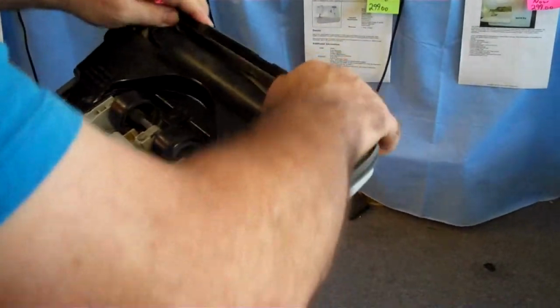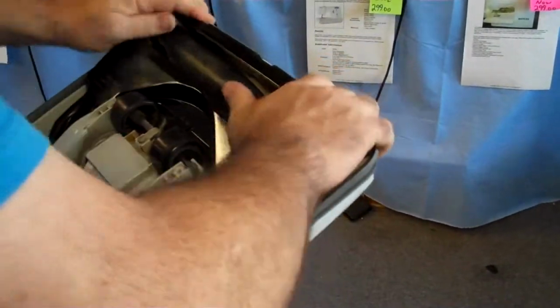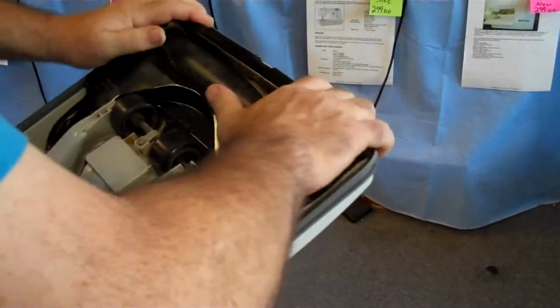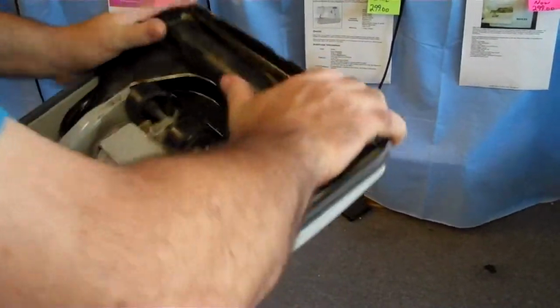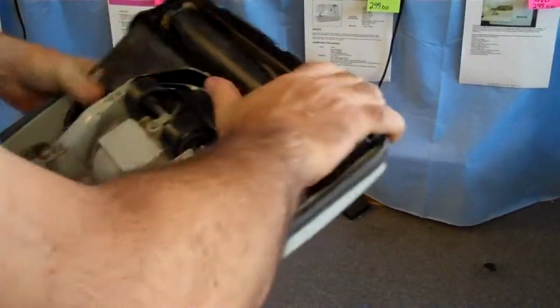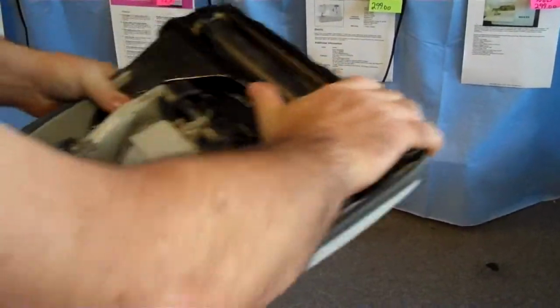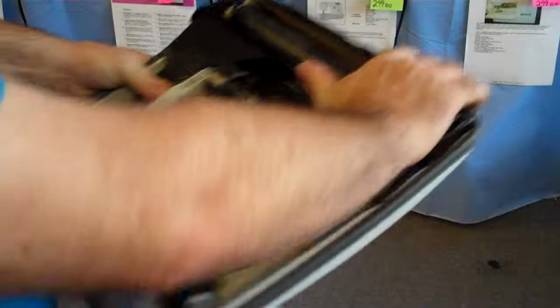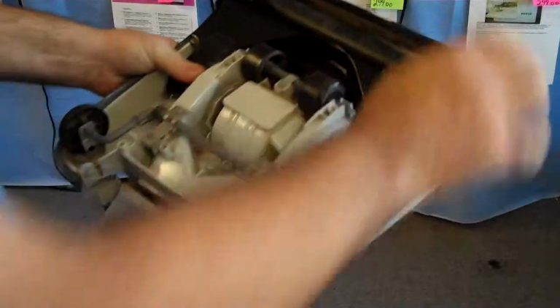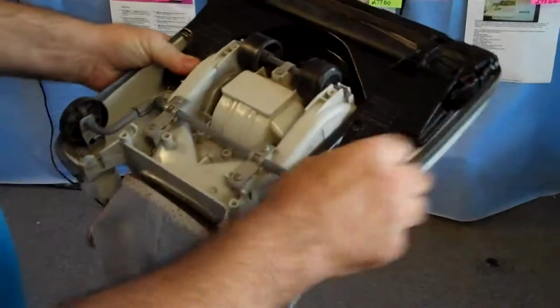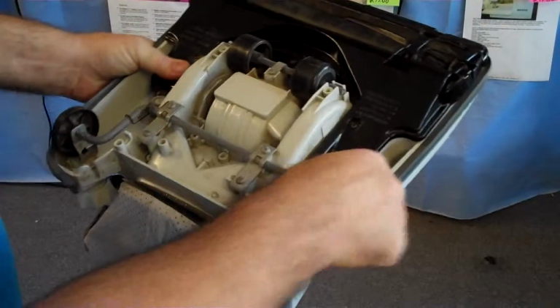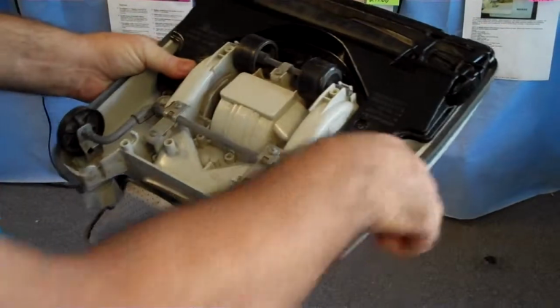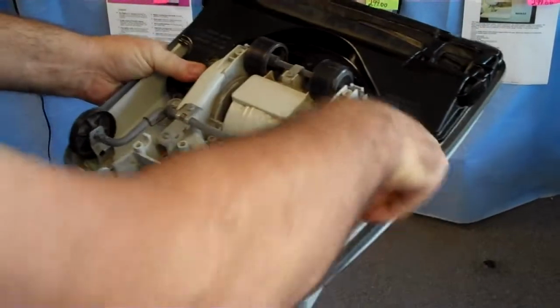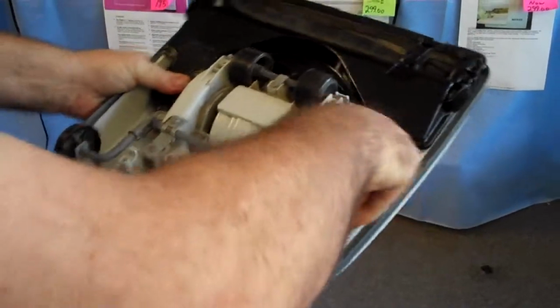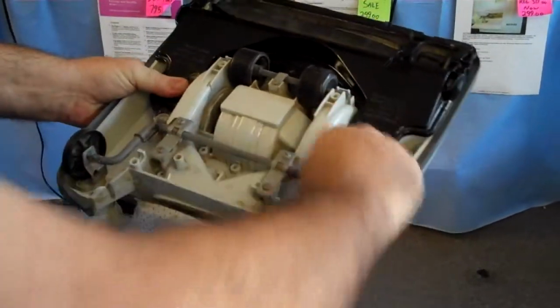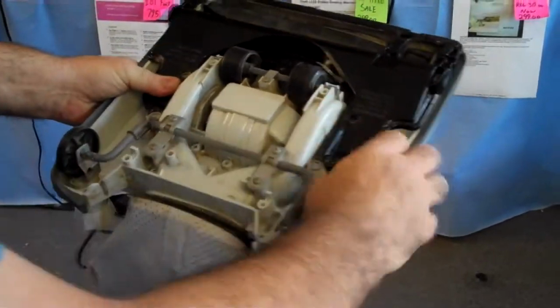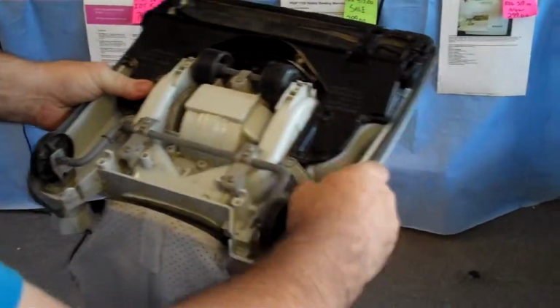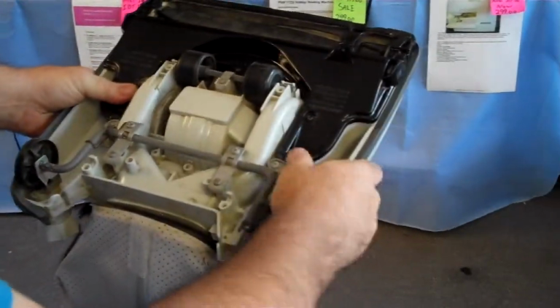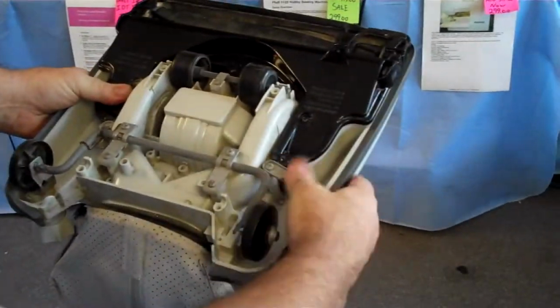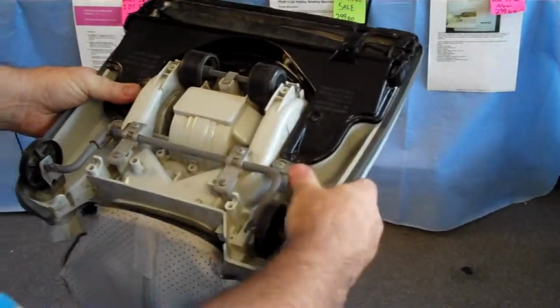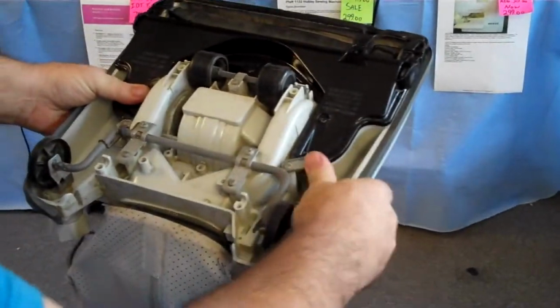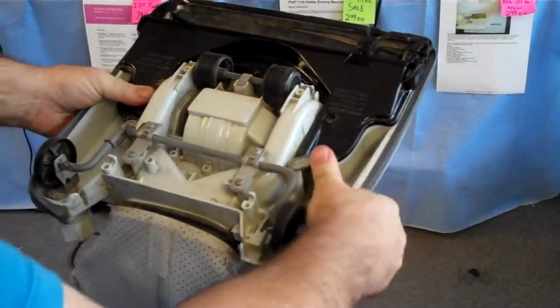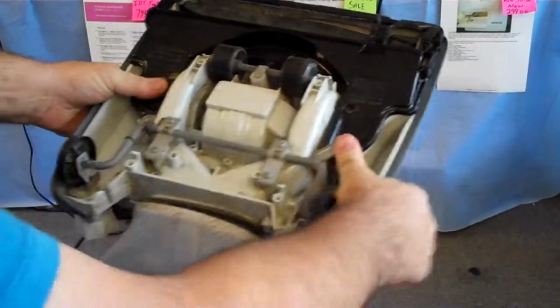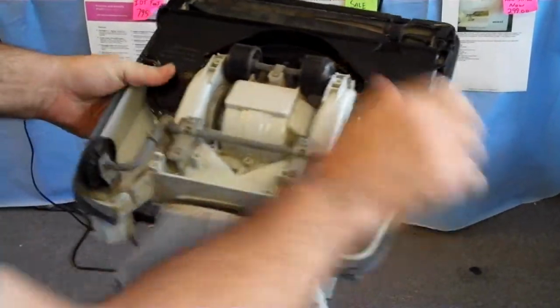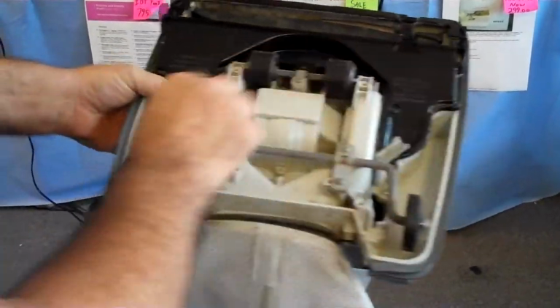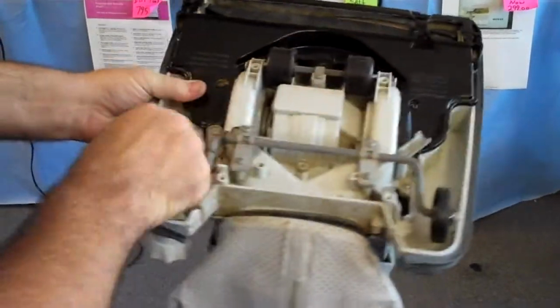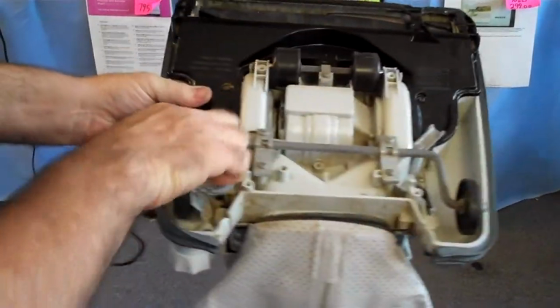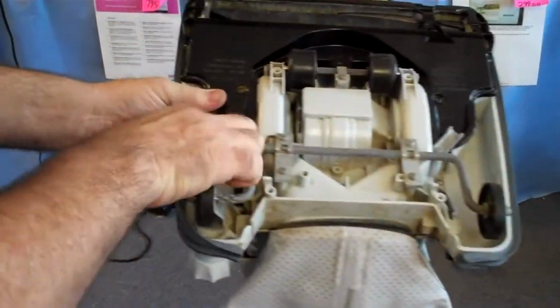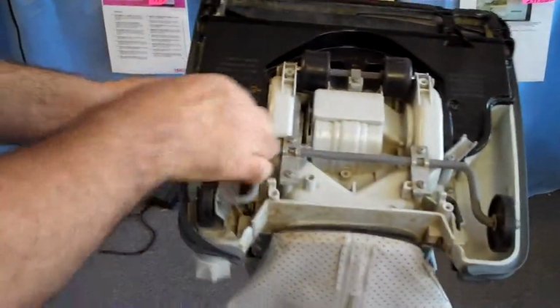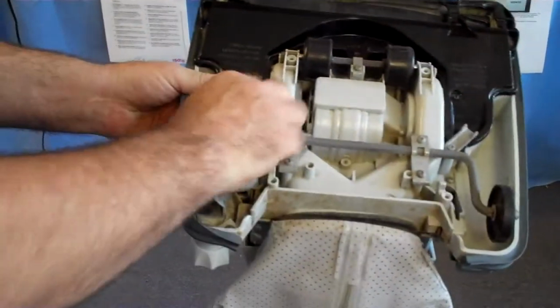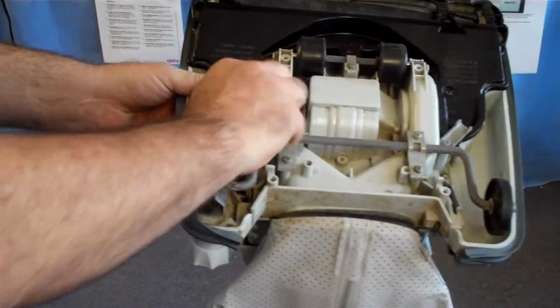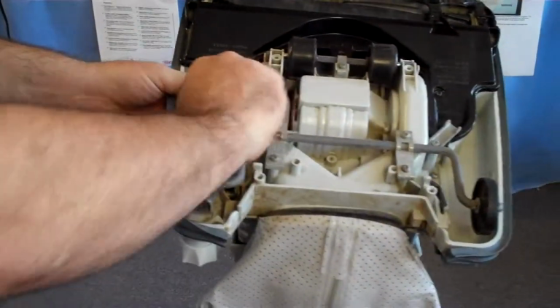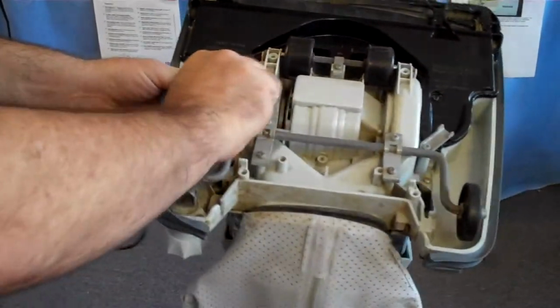On this machine you've got two tabs here. You'll push the tab like that, and the tab like that.